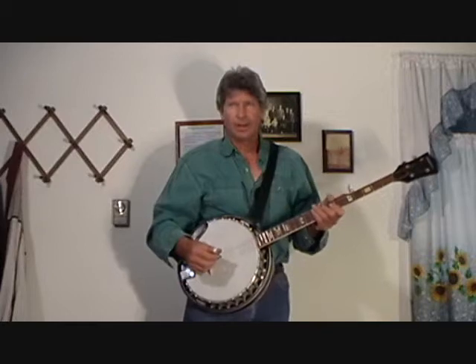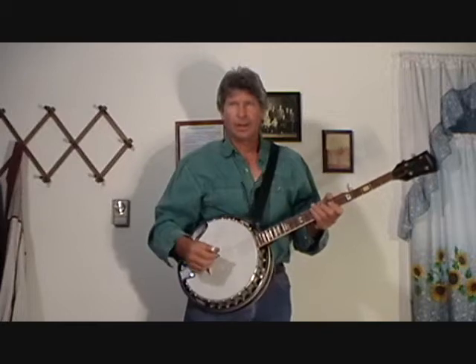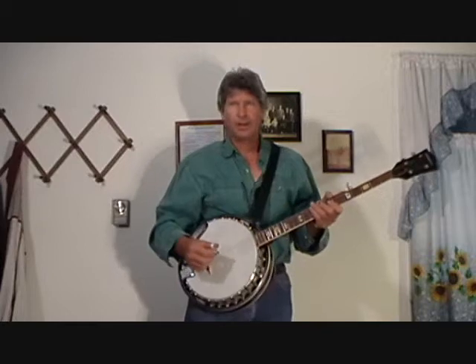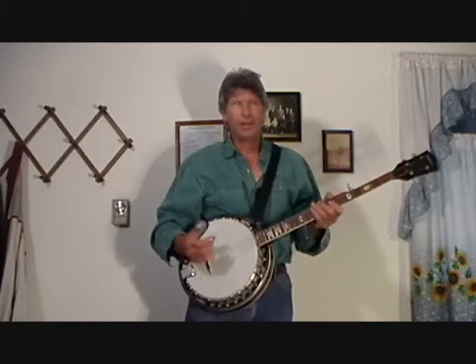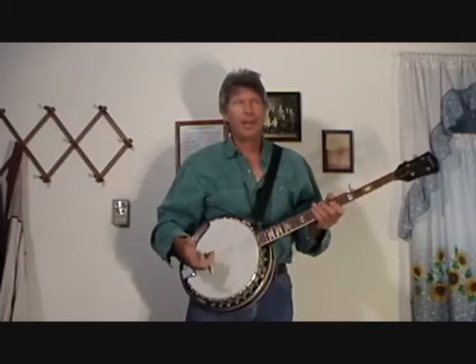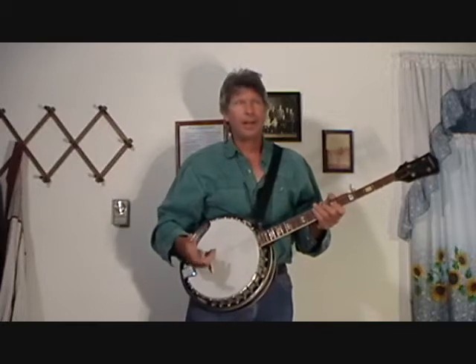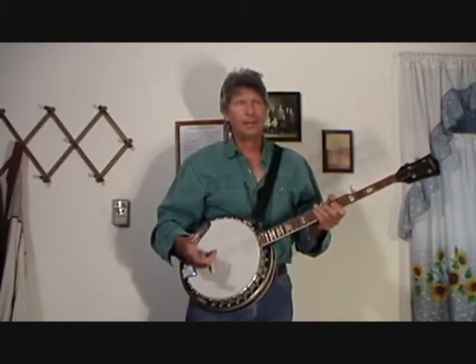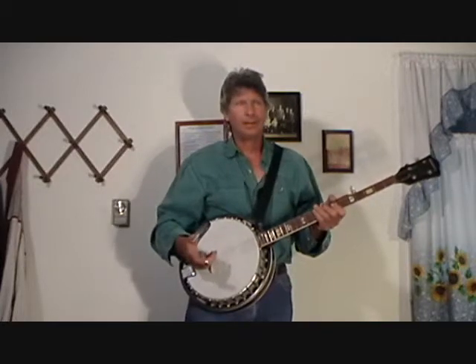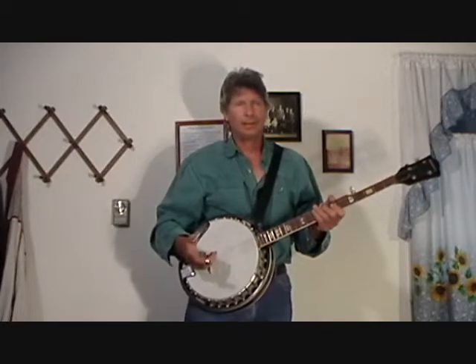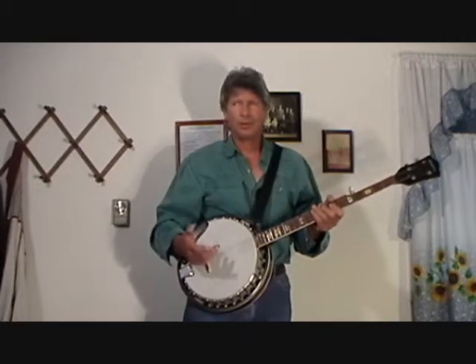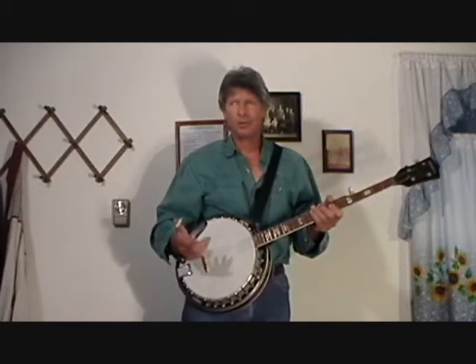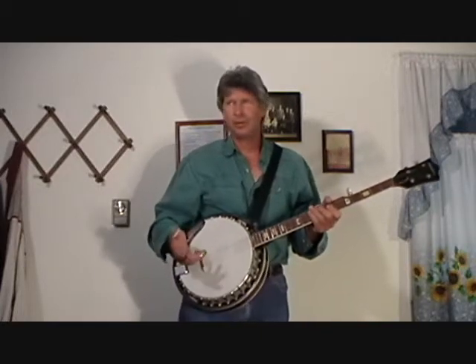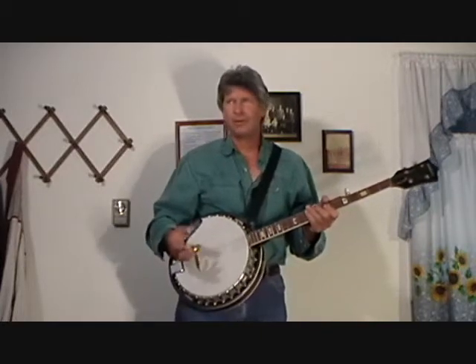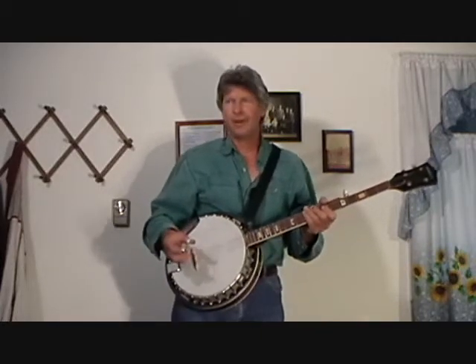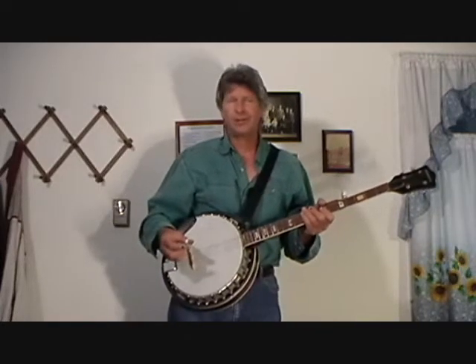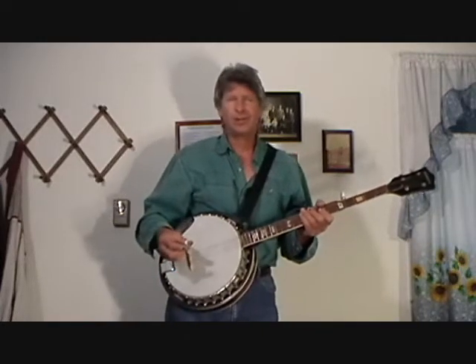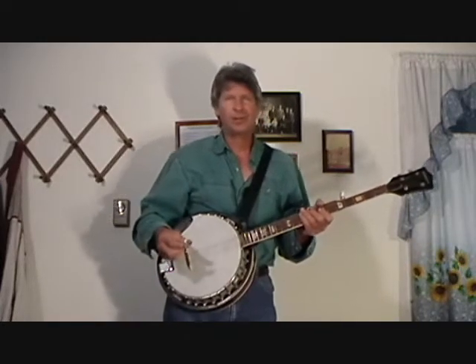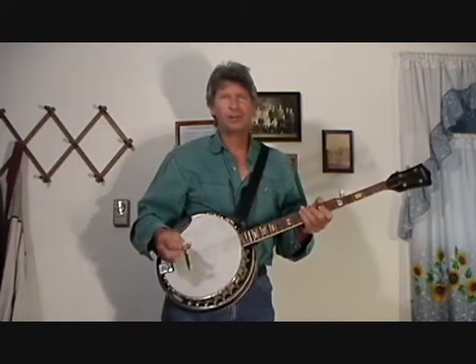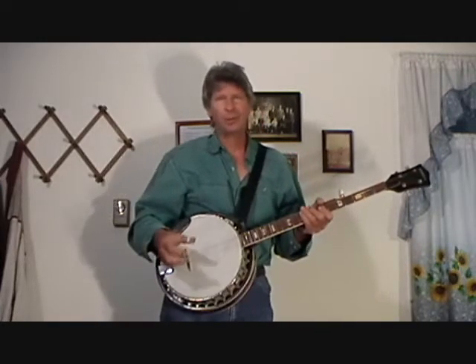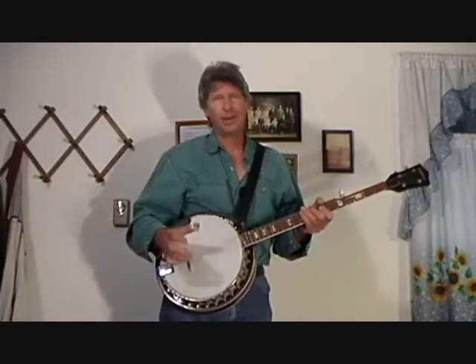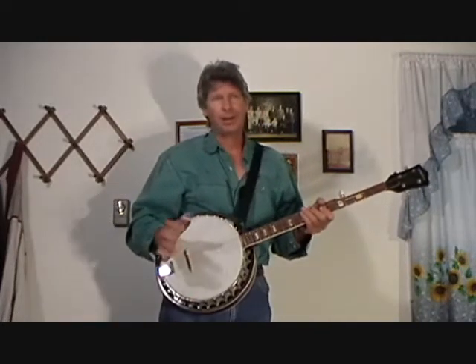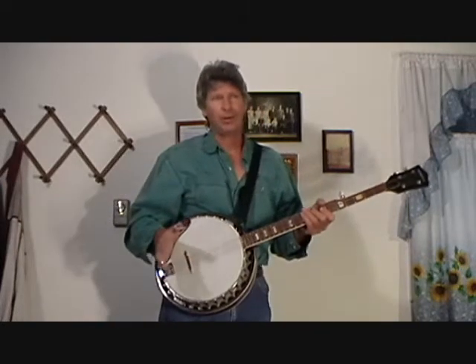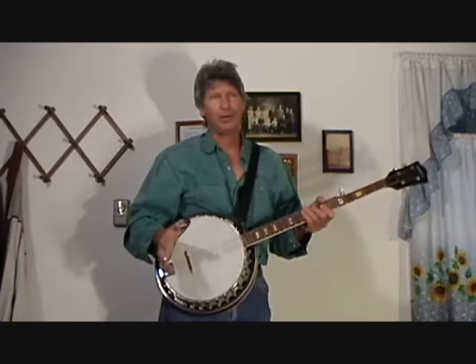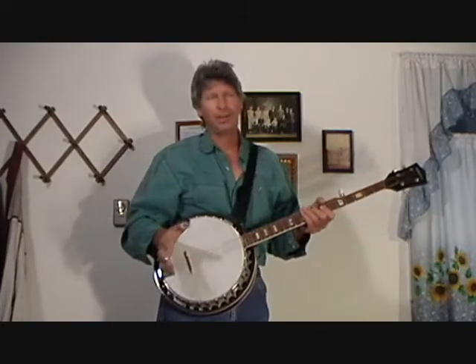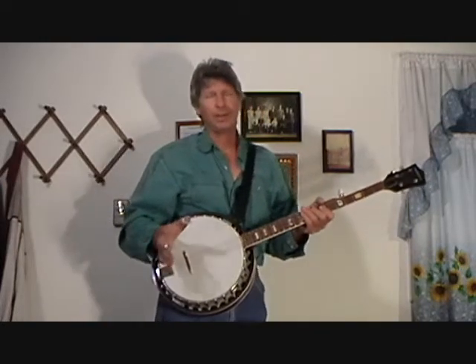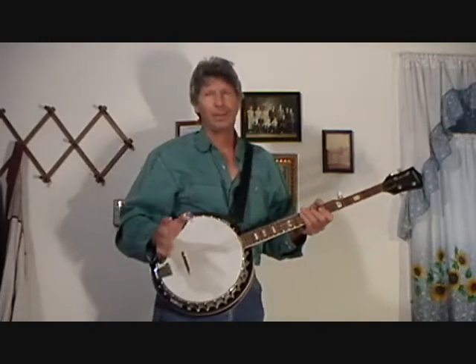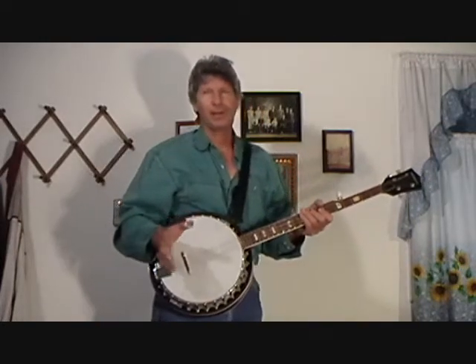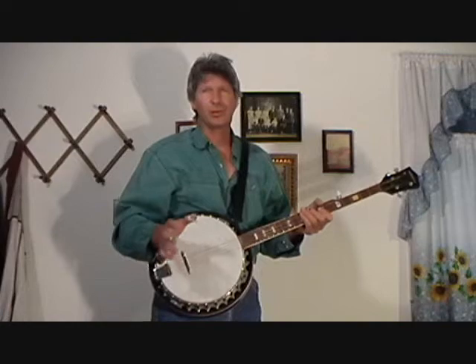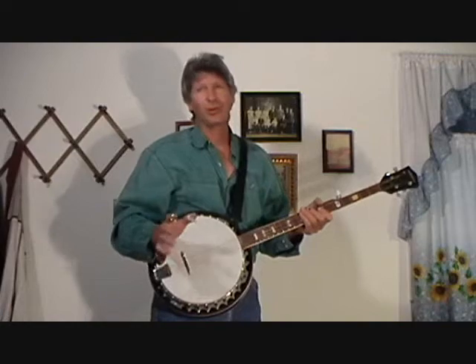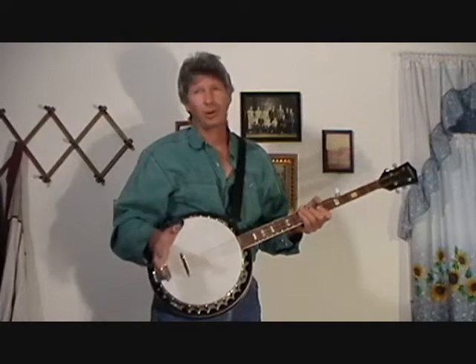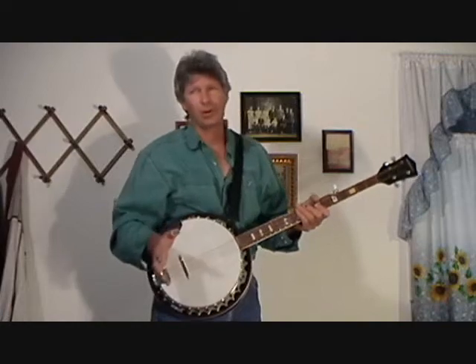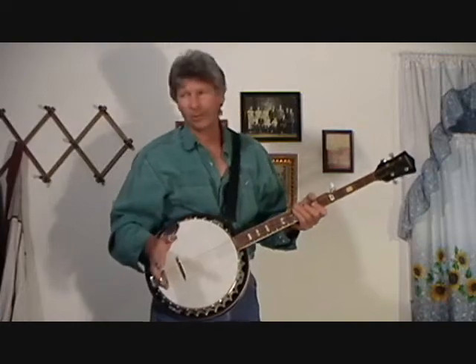Hi, I'm Mike Haddock, and I'm going to show you the fastest, easiest way I know how to play banjo solos.